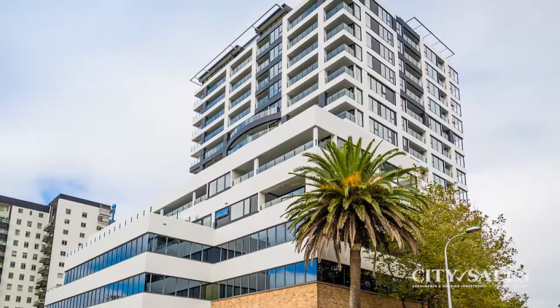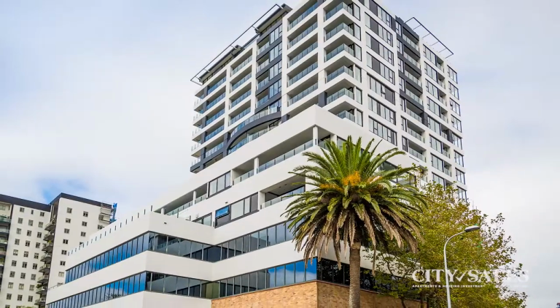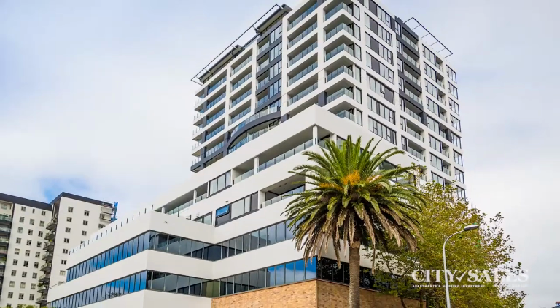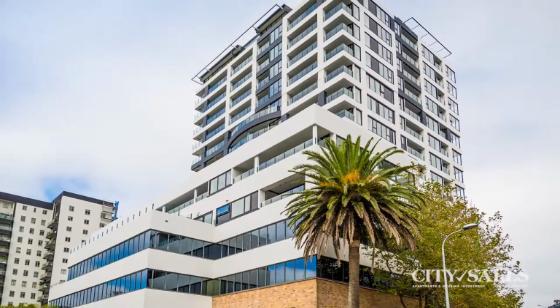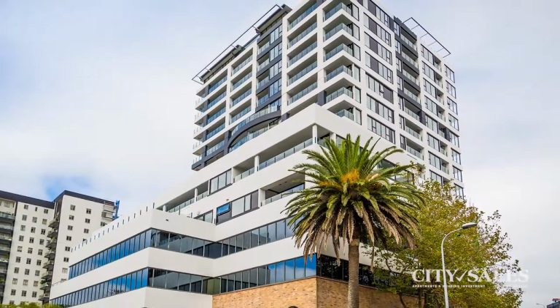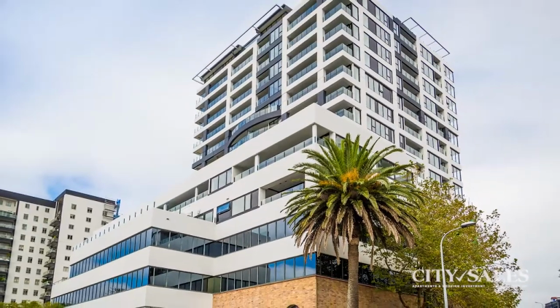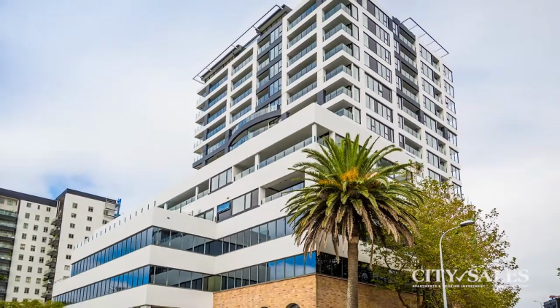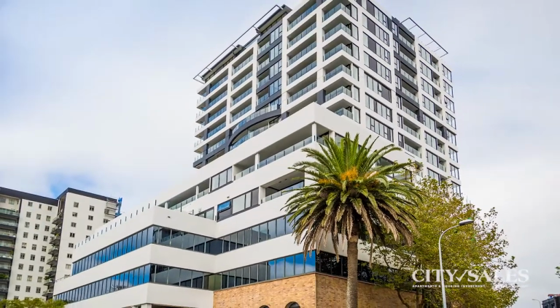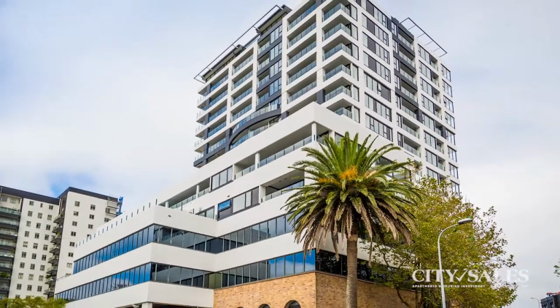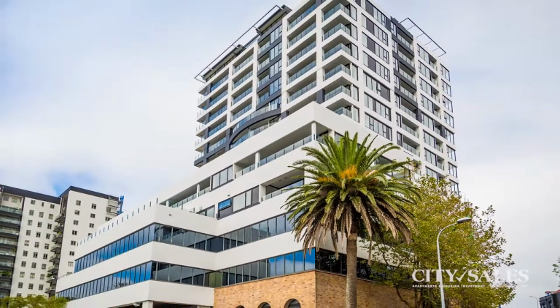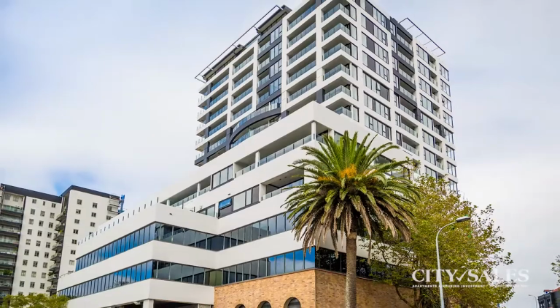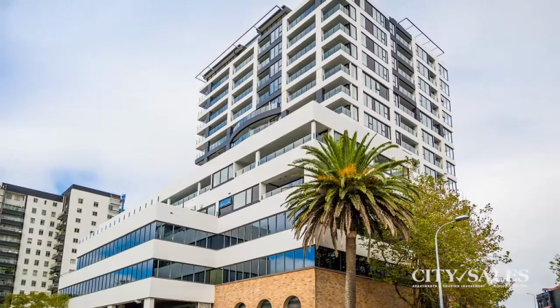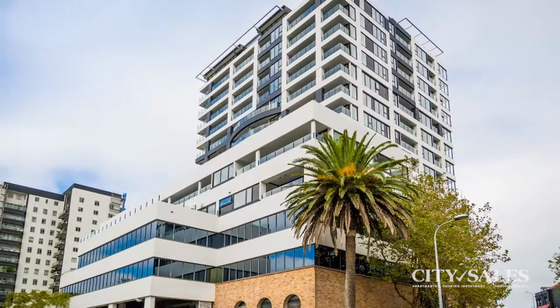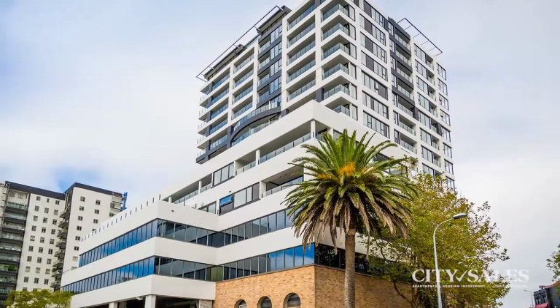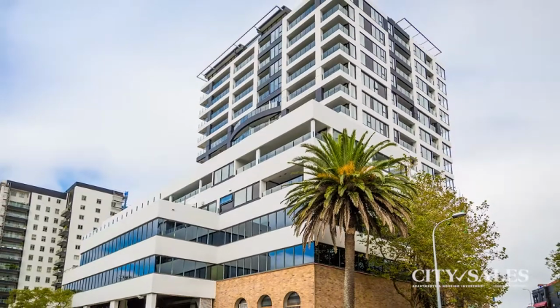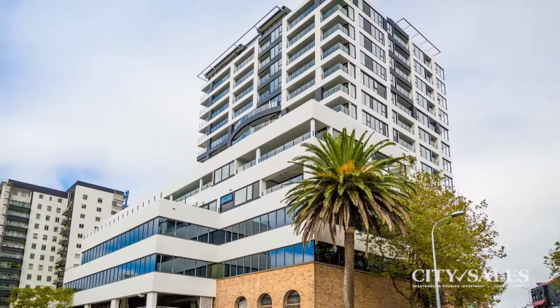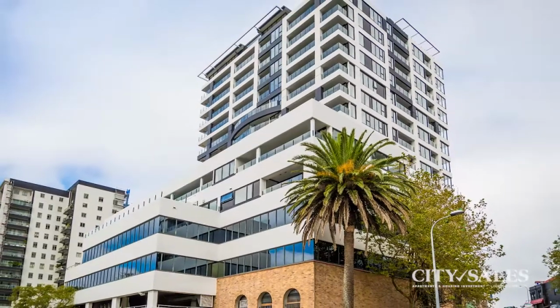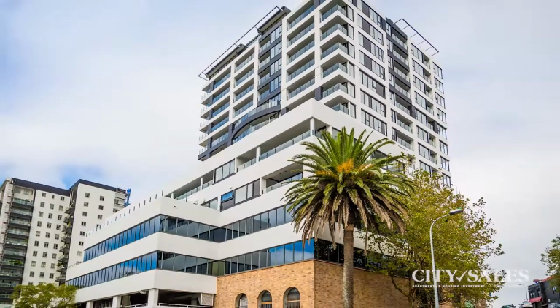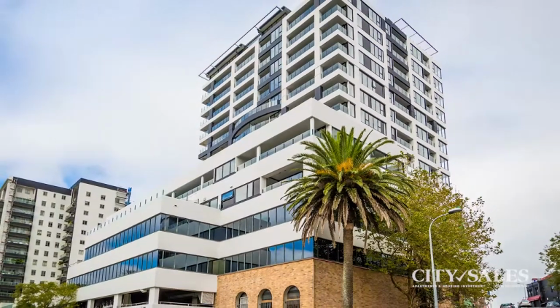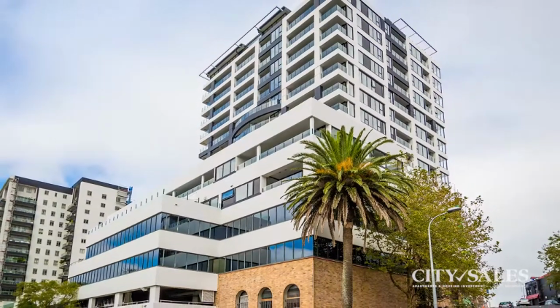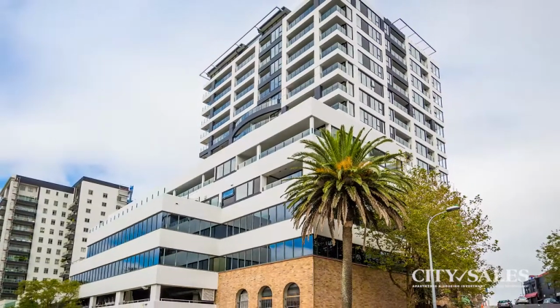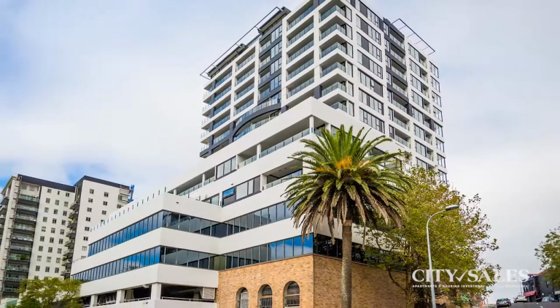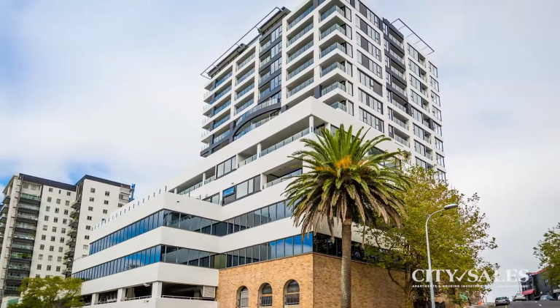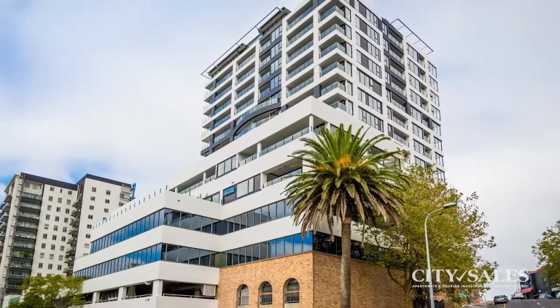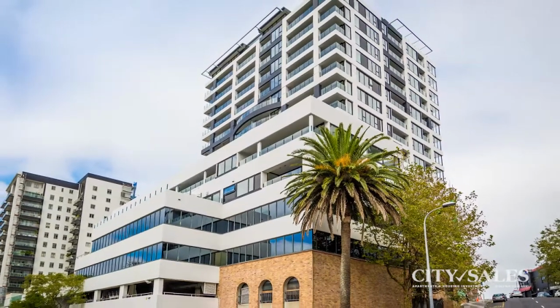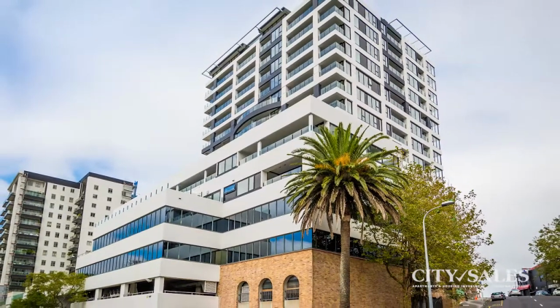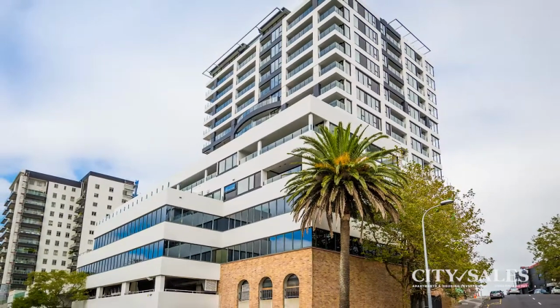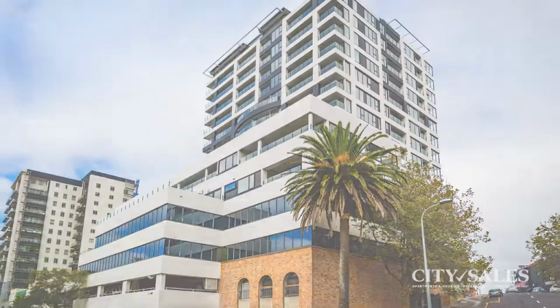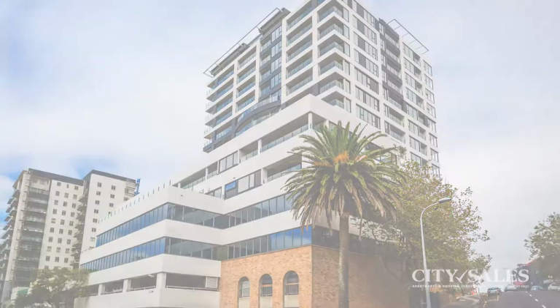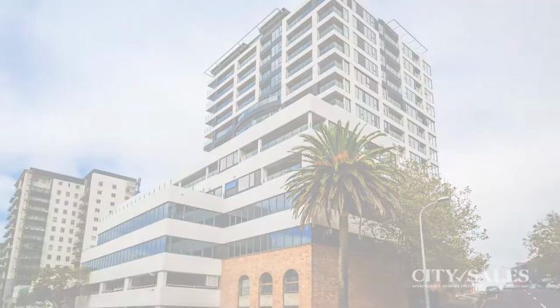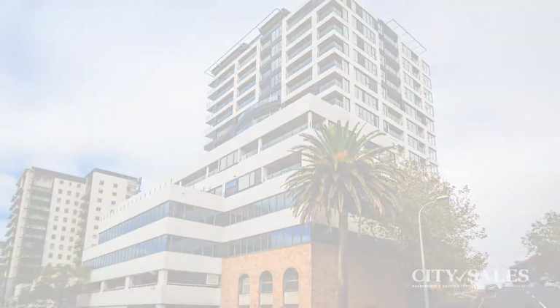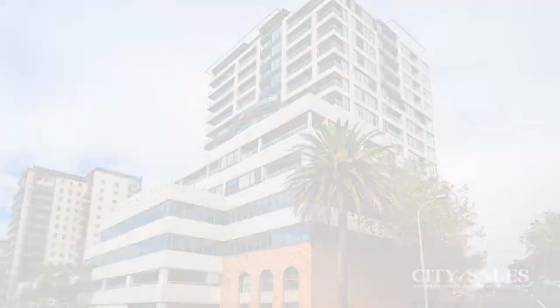The apartments are almost complete. I look forward to hearing from you about this great opportunity.